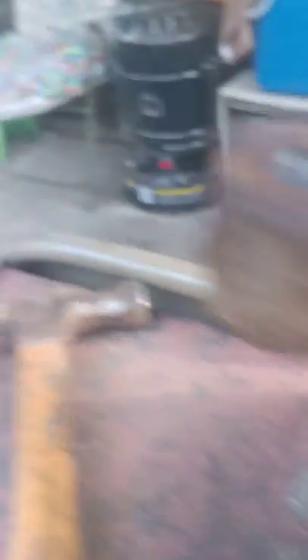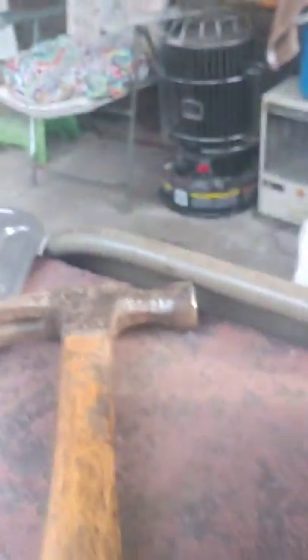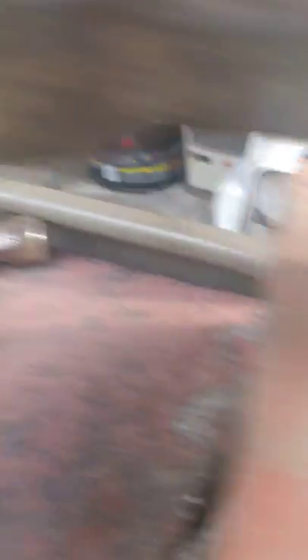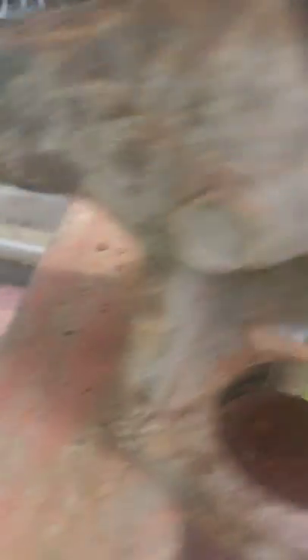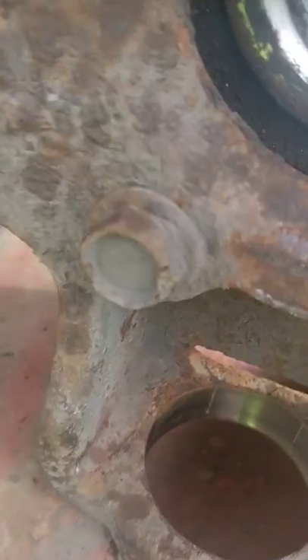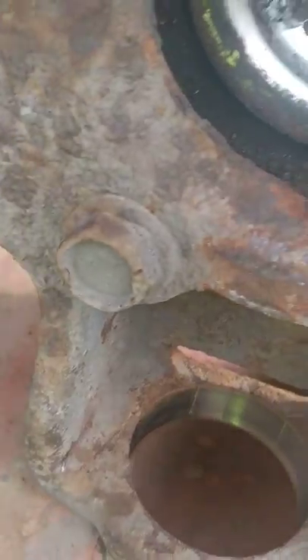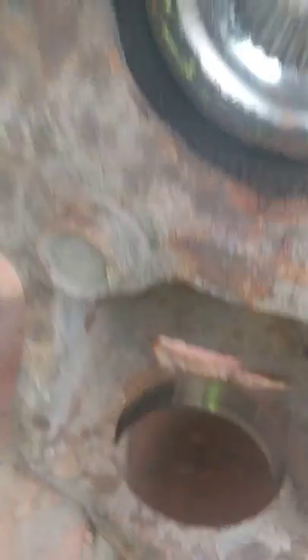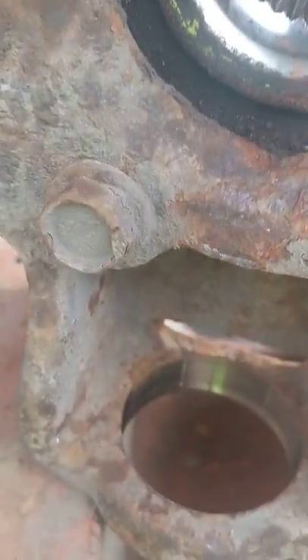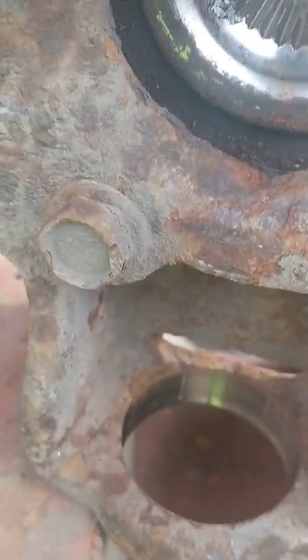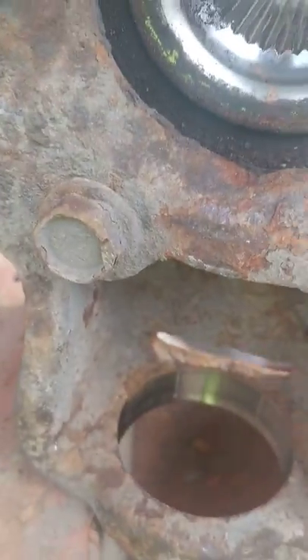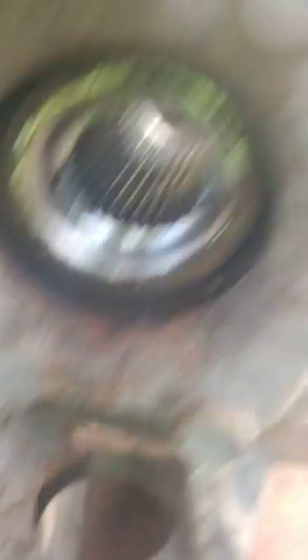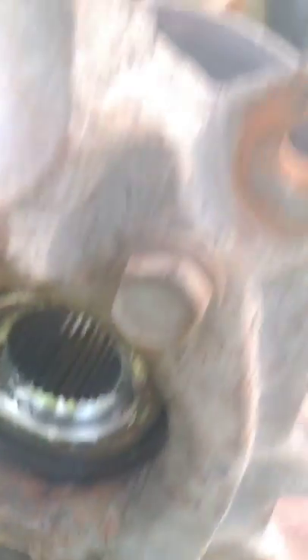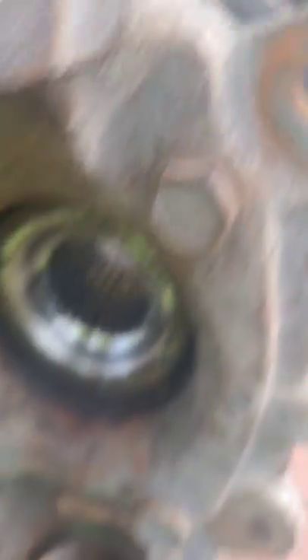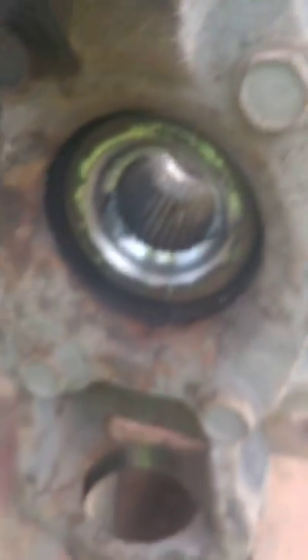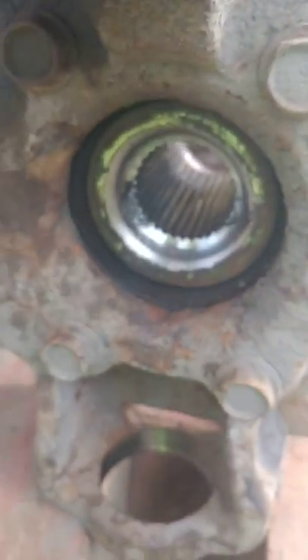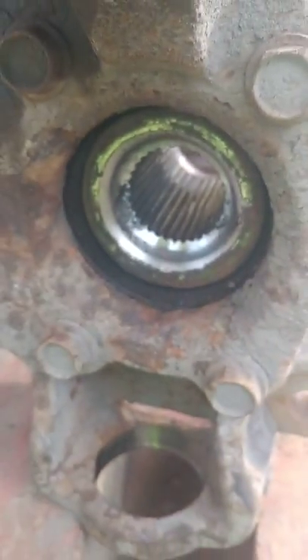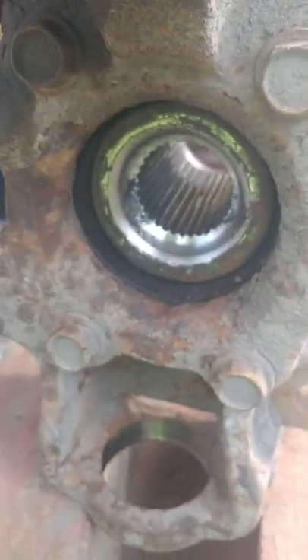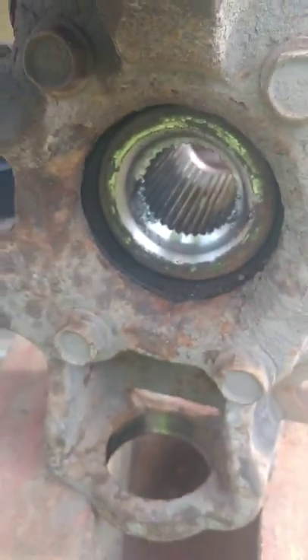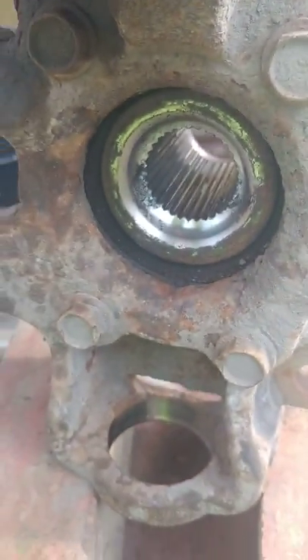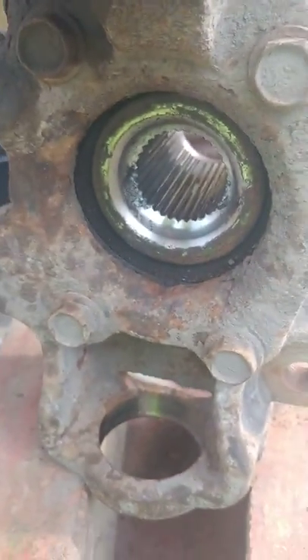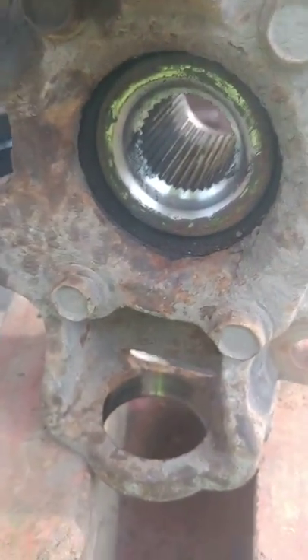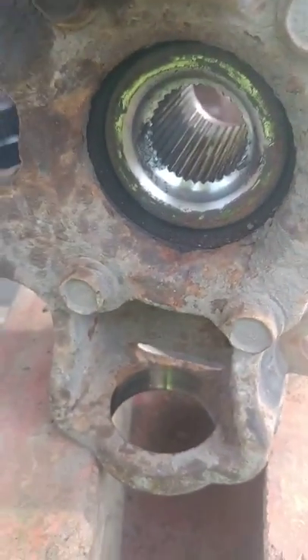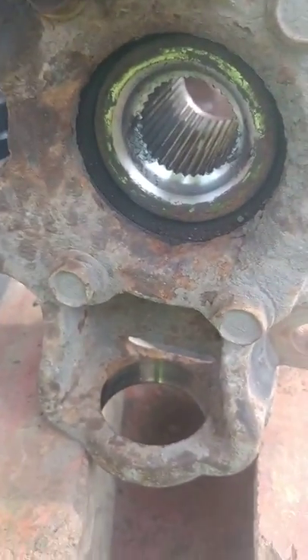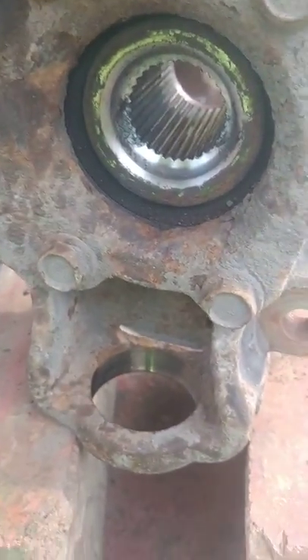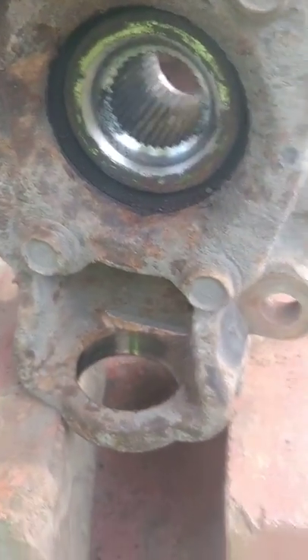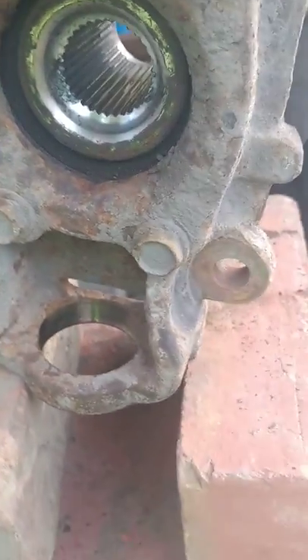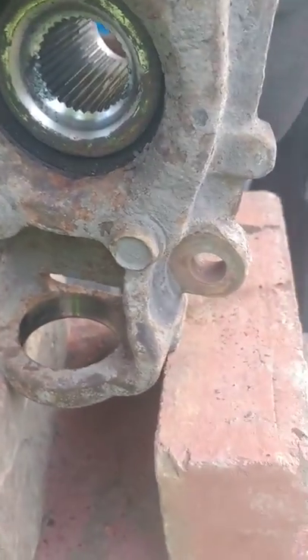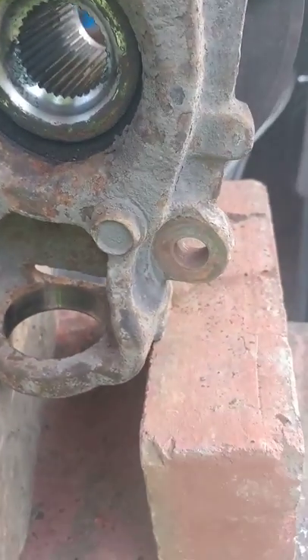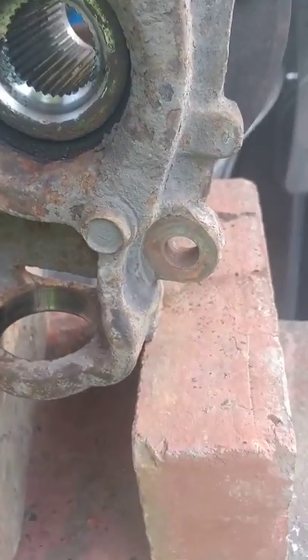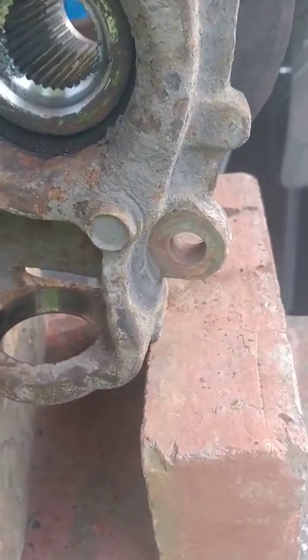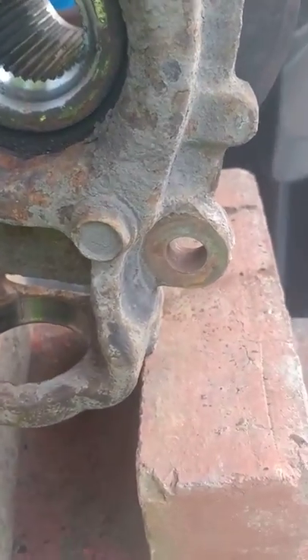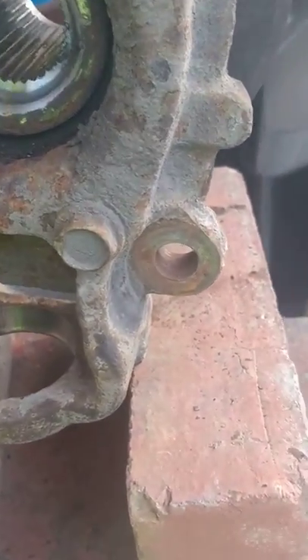Then you take your jack handle, stick it on there, have another person hold it, and drive it down through. There you go — ball joint removed.